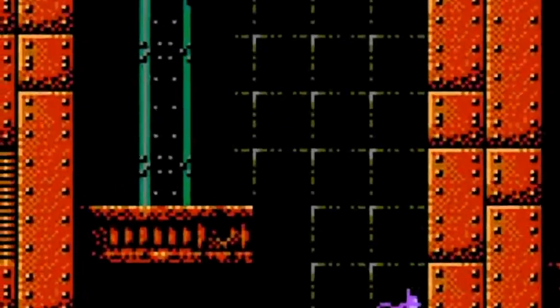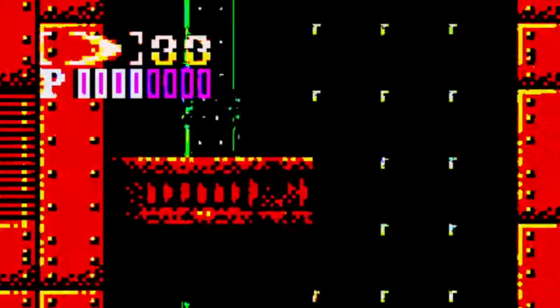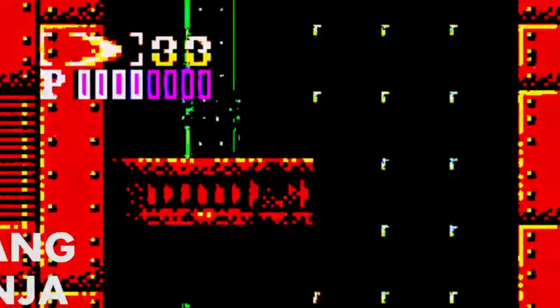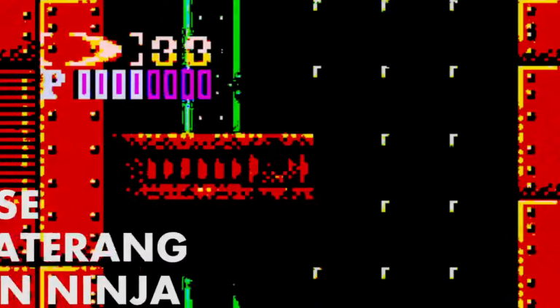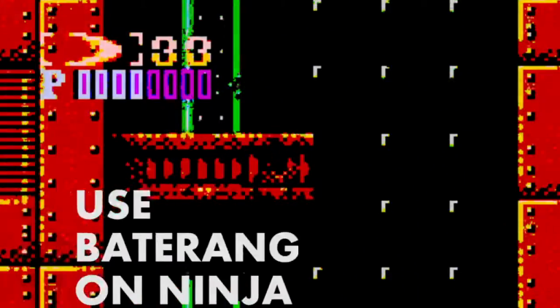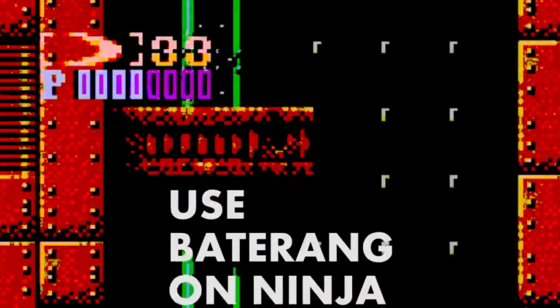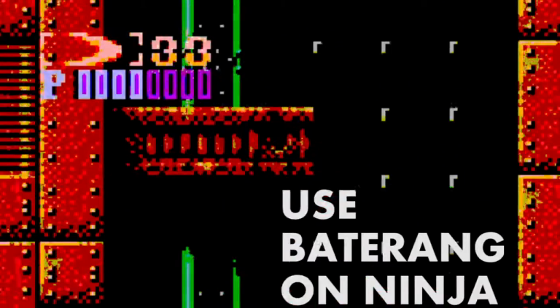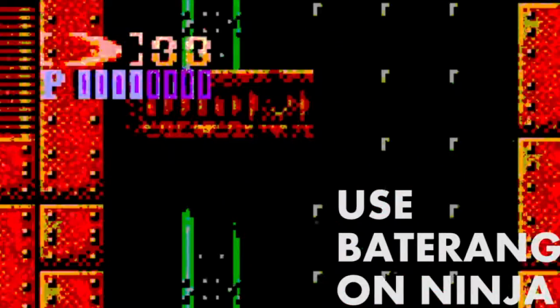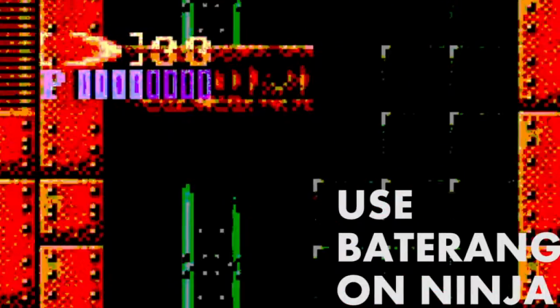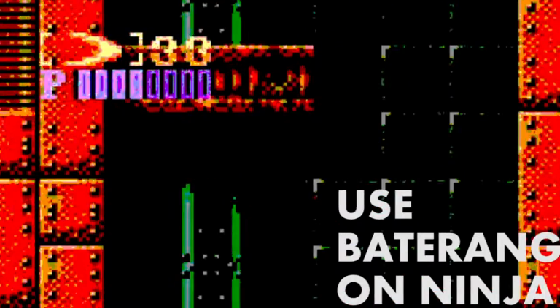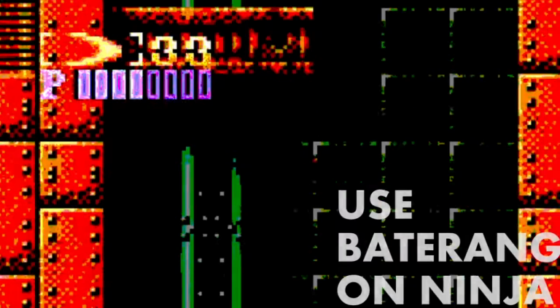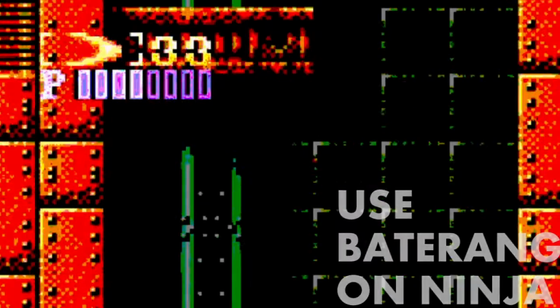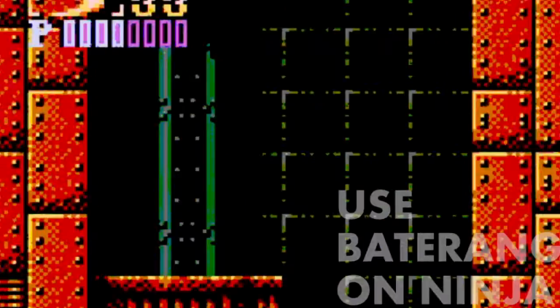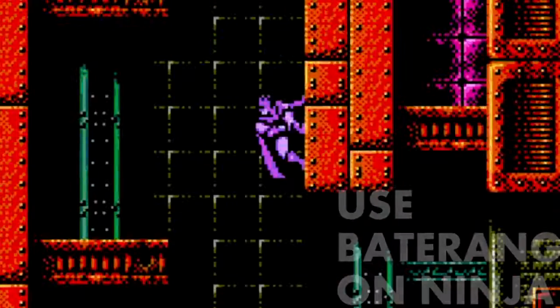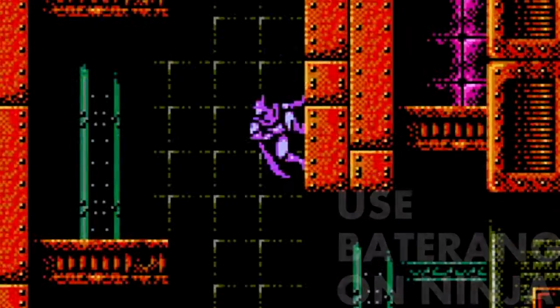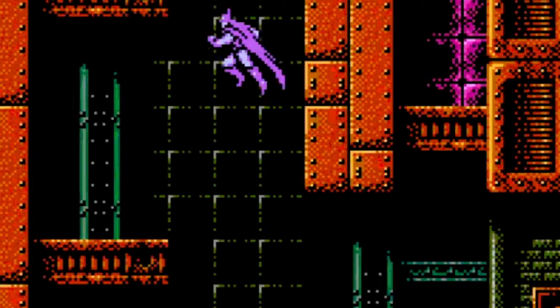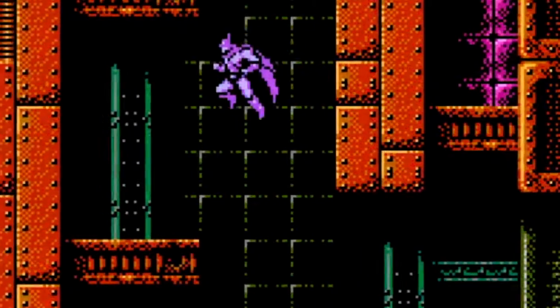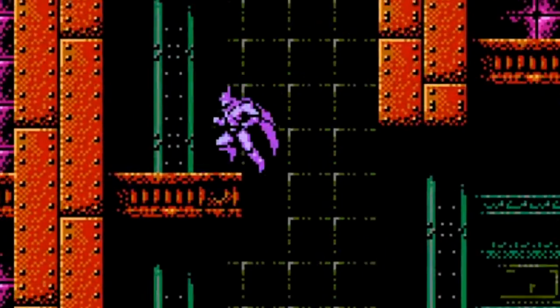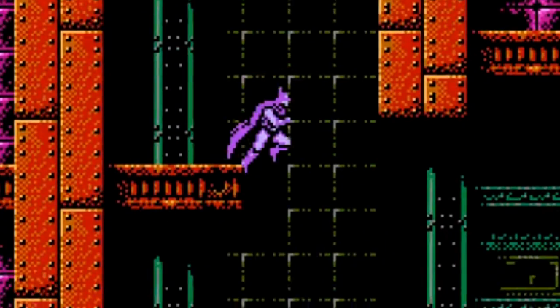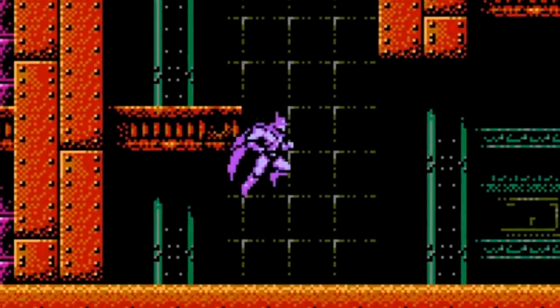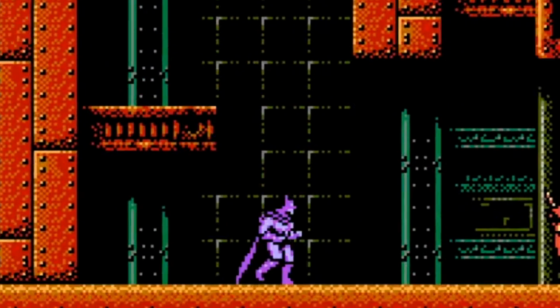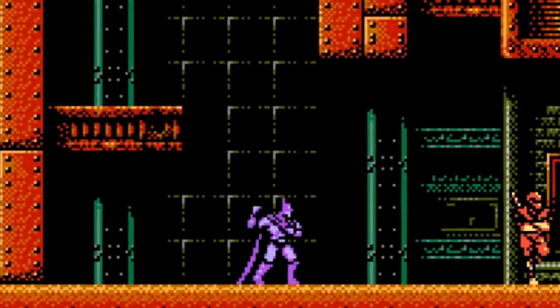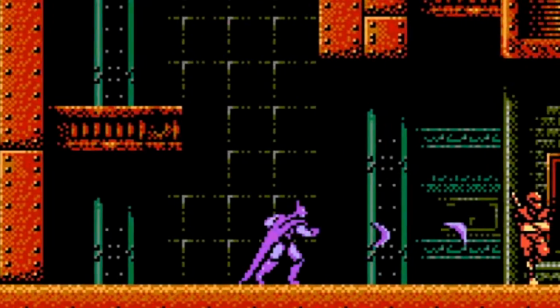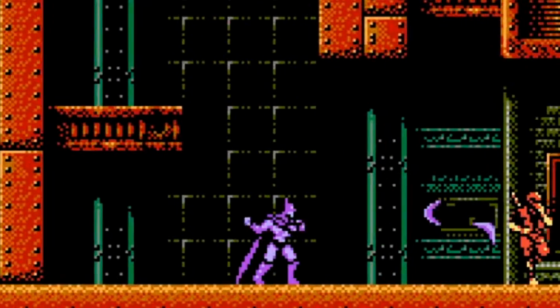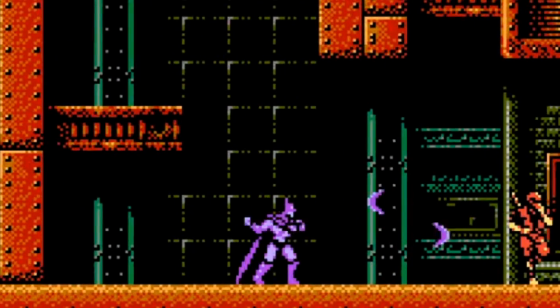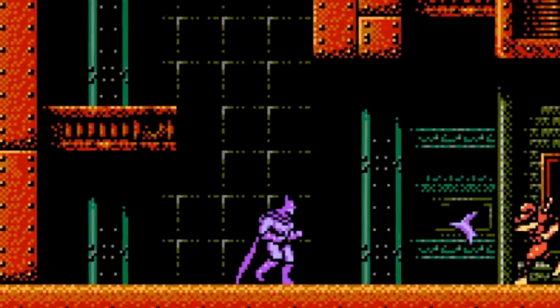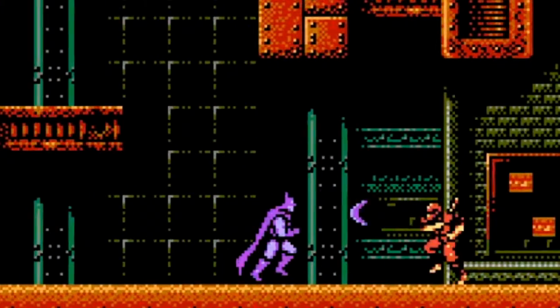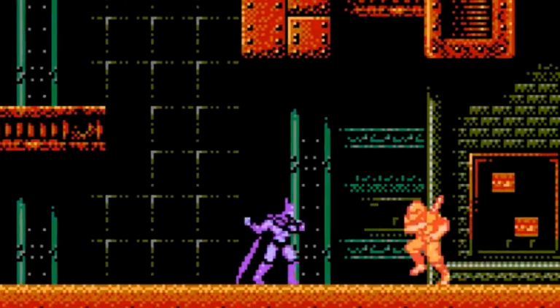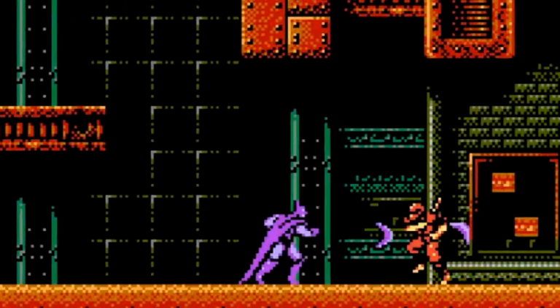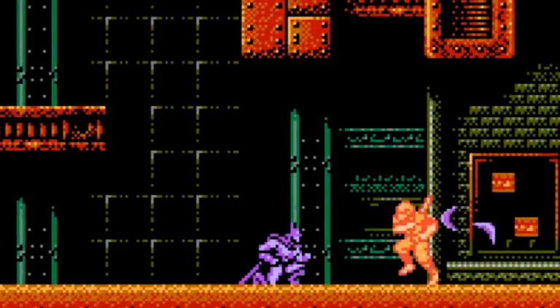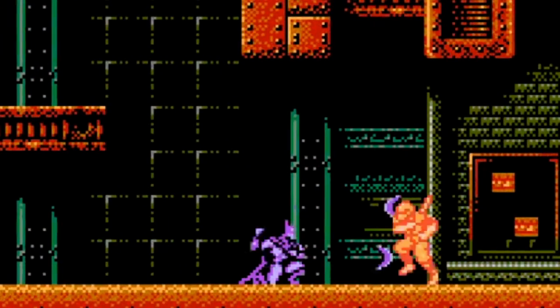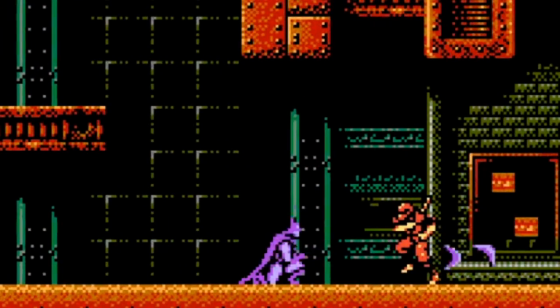Near the end of the level, you will have to face off against a ninja. Use your batarang to stop him from moving and take him out.